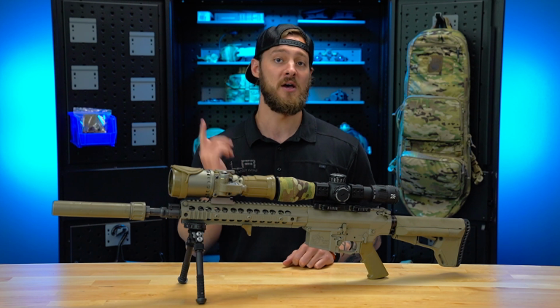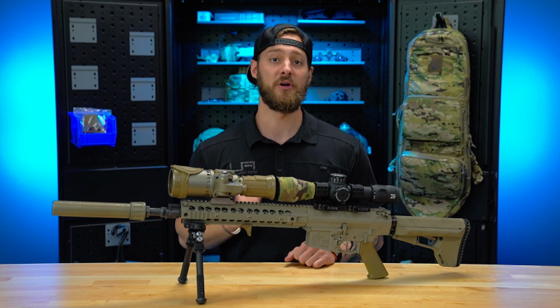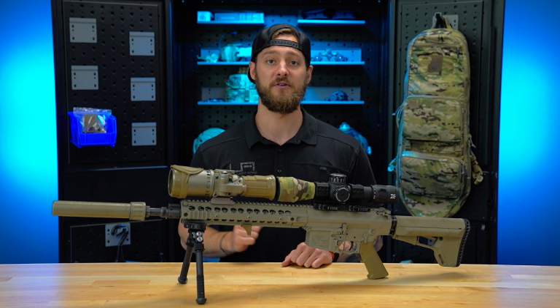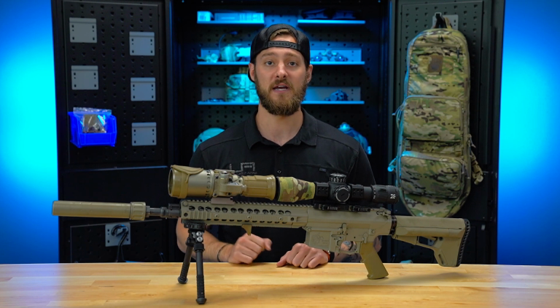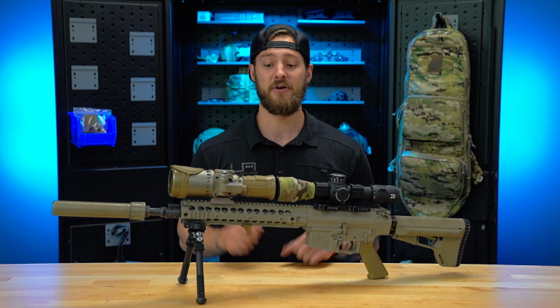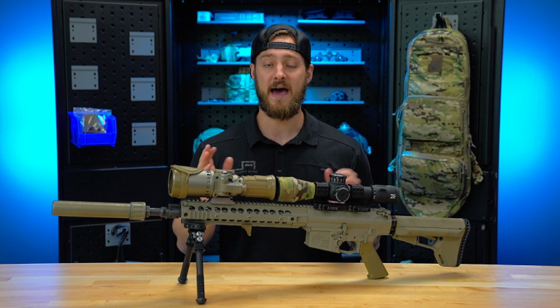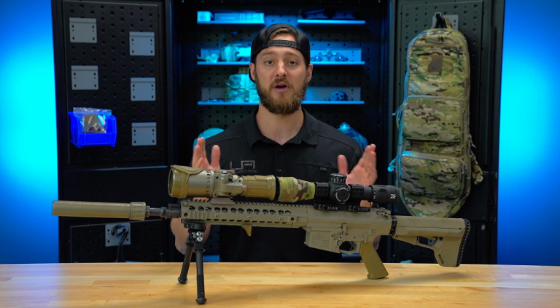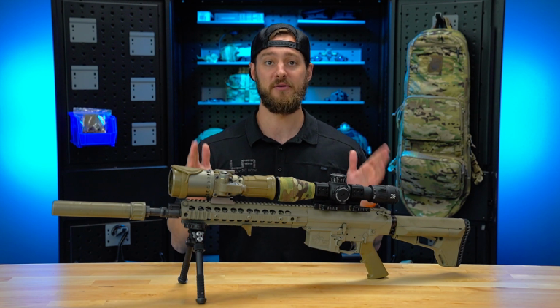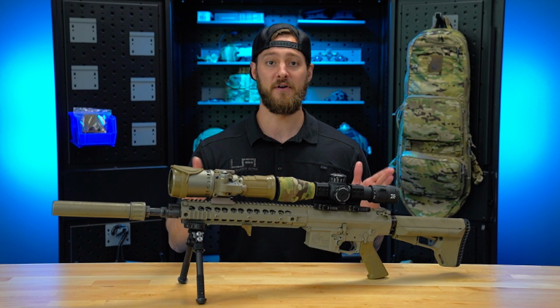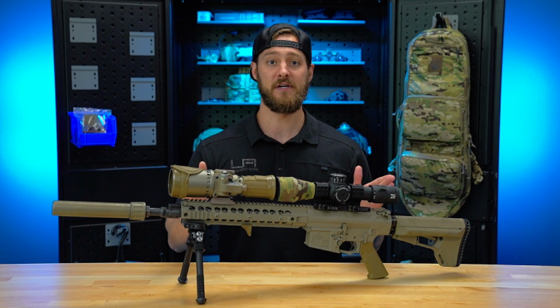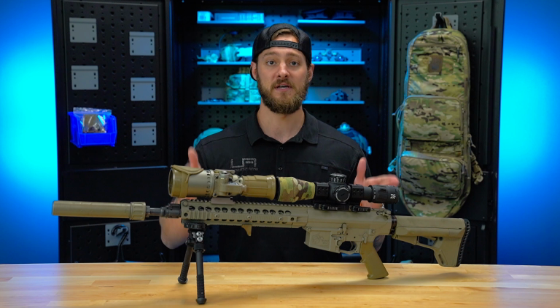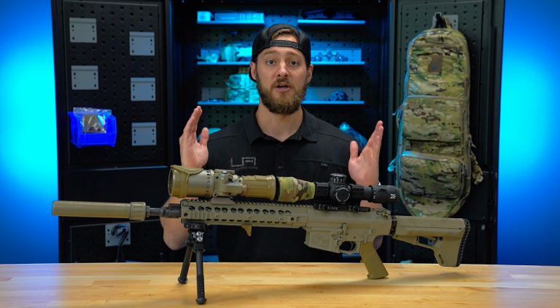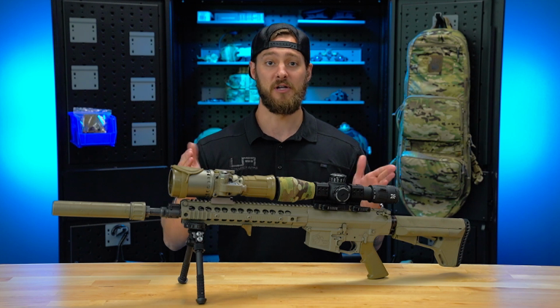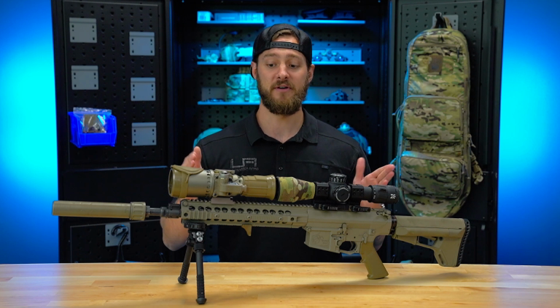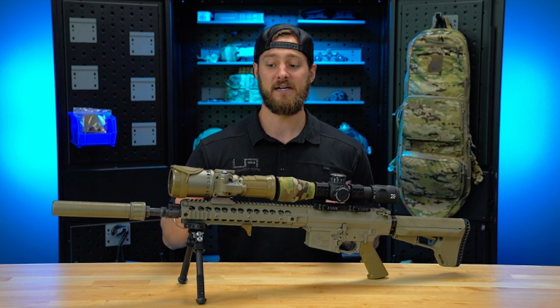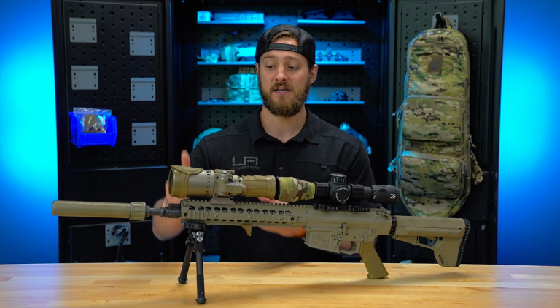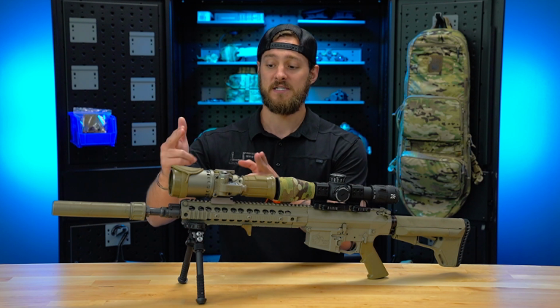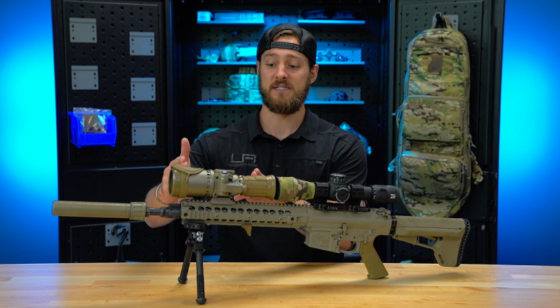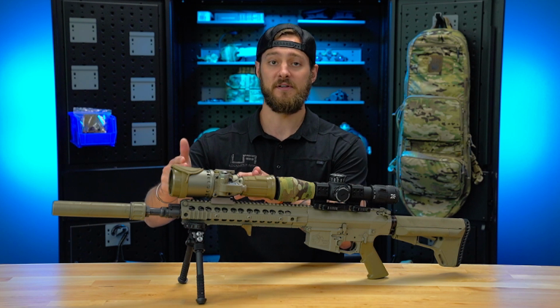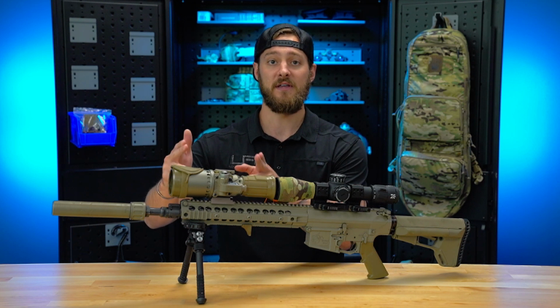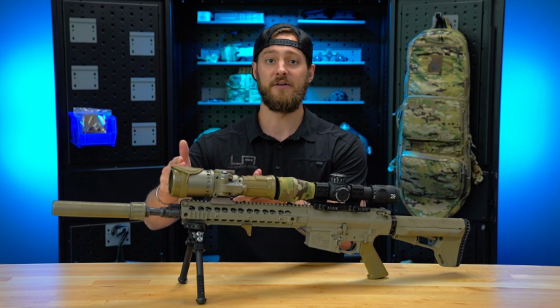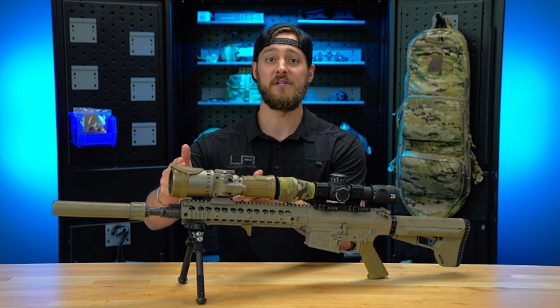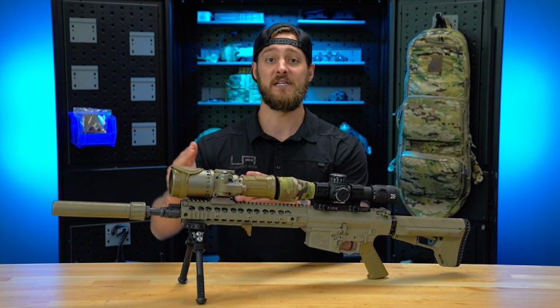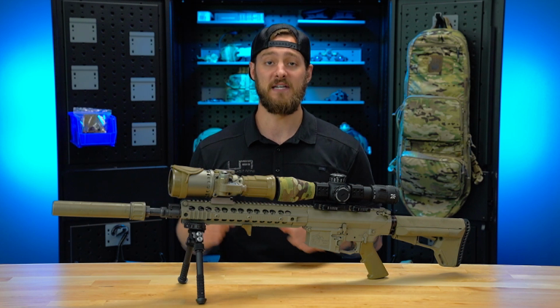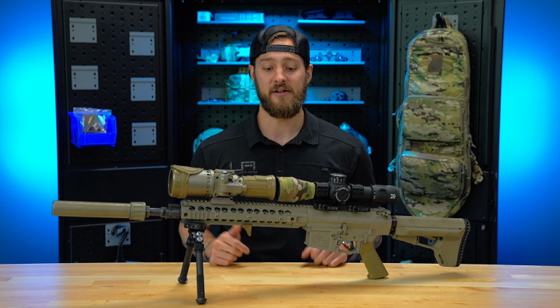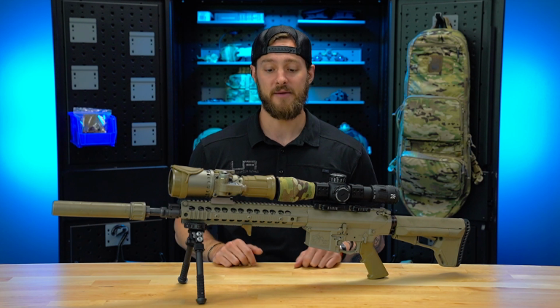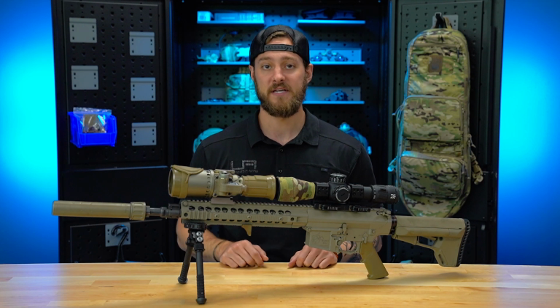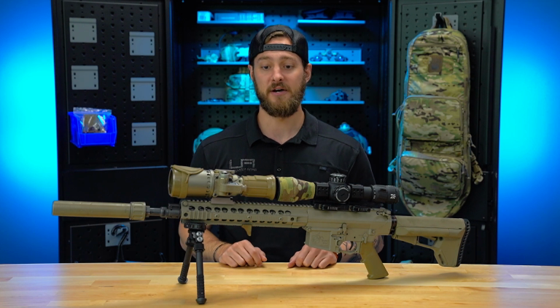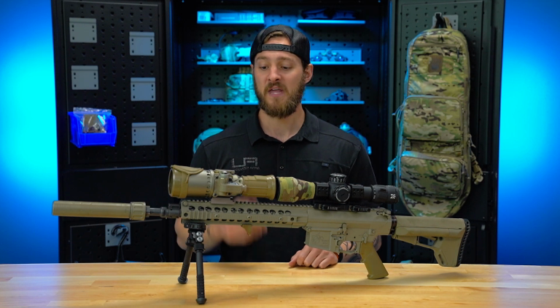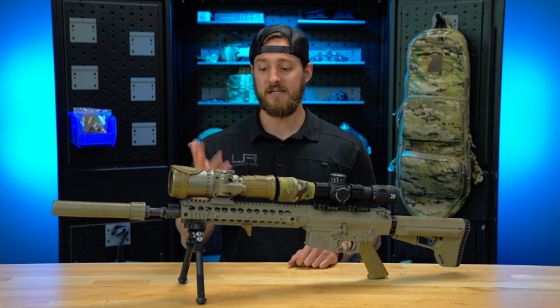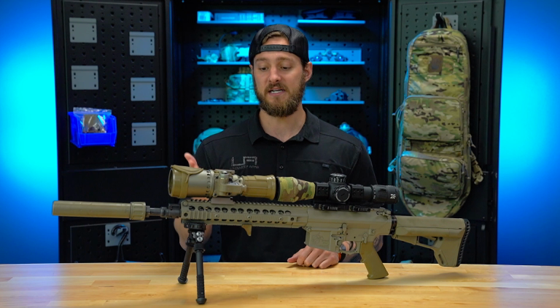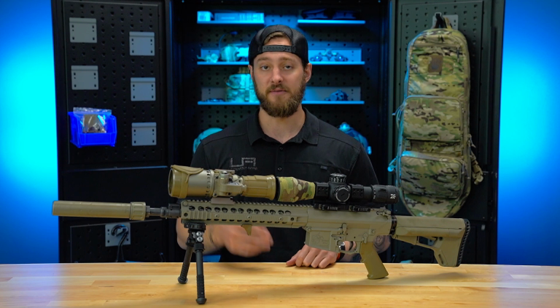Today, we're going to do a video on how to properly focus your clip-on device, specifically the L3CNBDLR. So let's get into it.